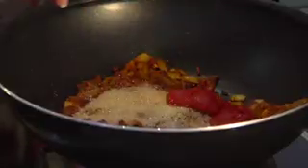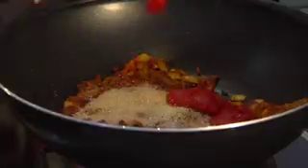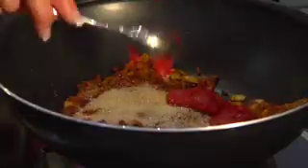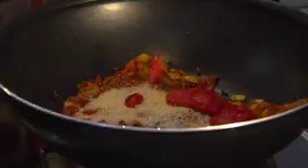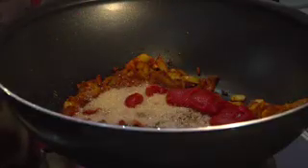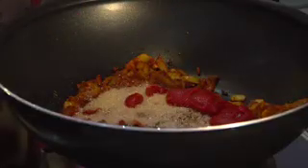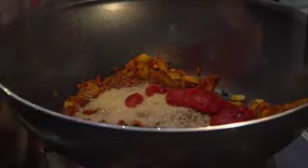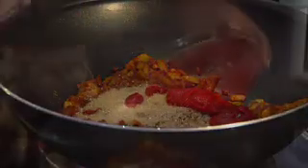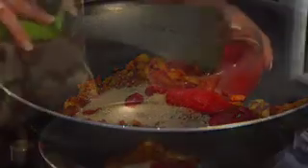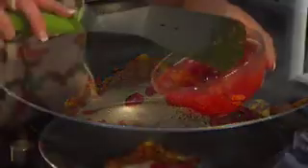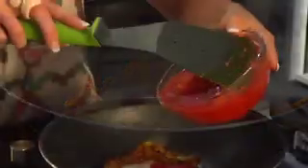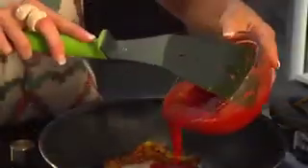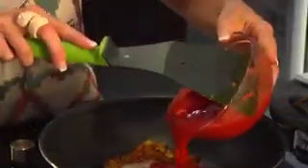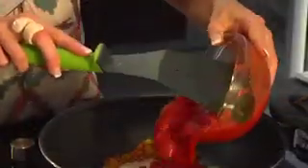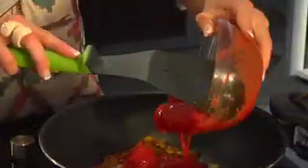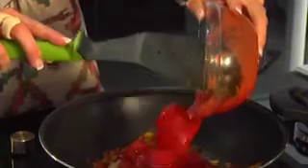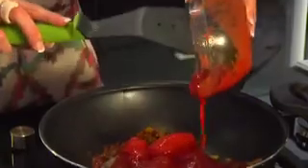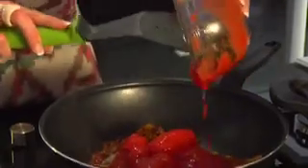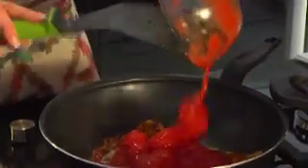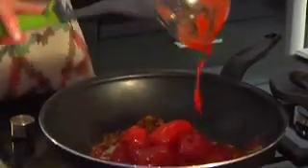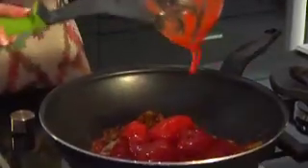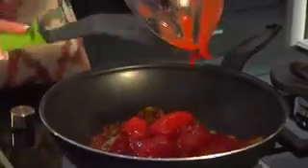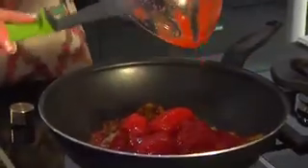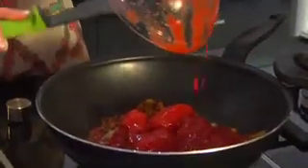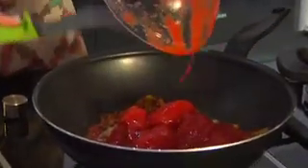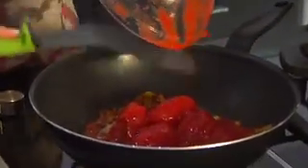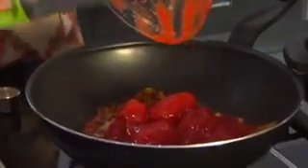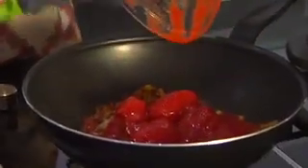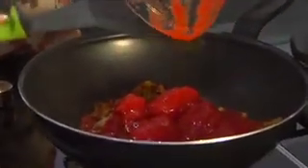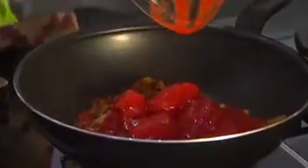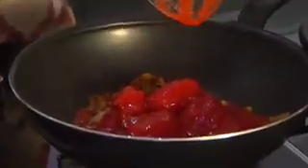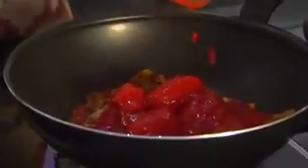So when you've had a really busy day, you come home, take it out of the freezer, heat it up over a pan, and voila — it's dinner served.